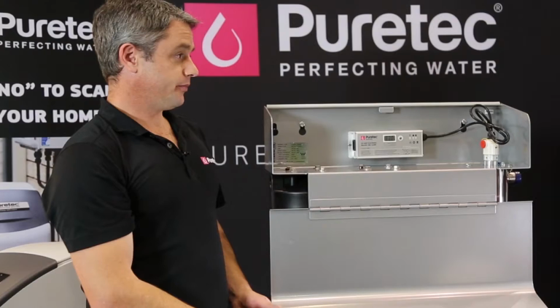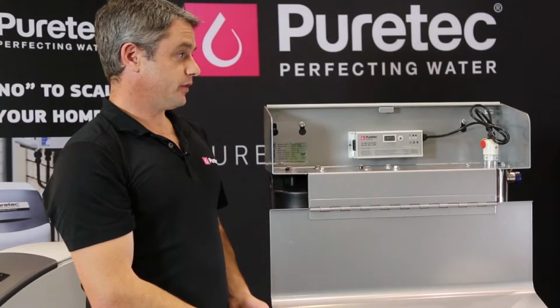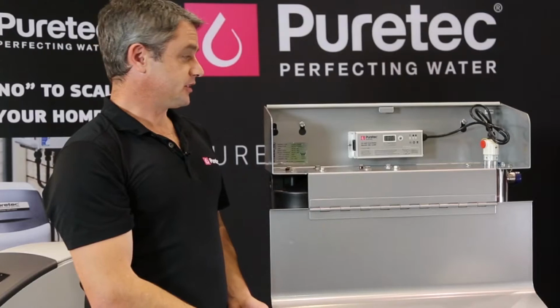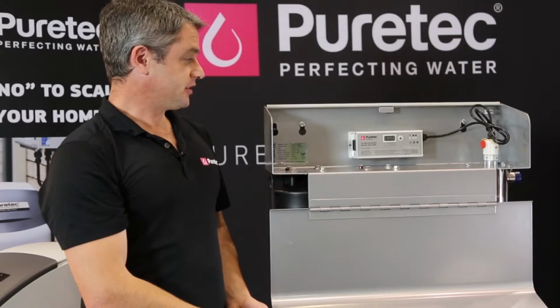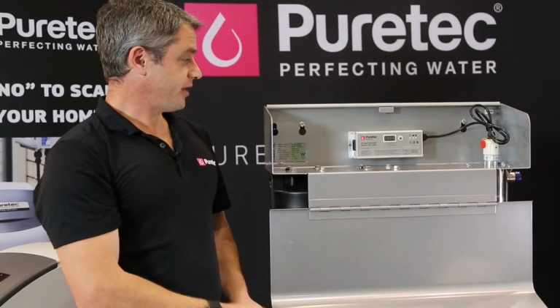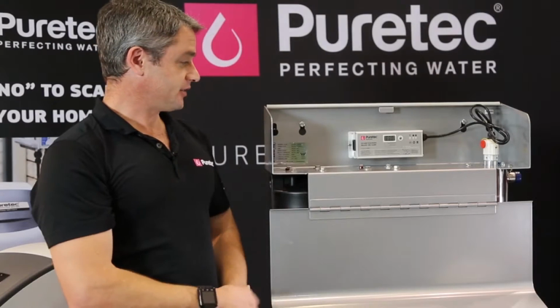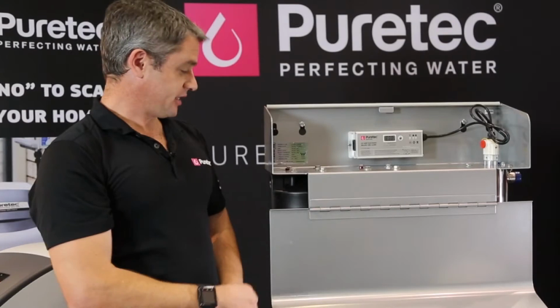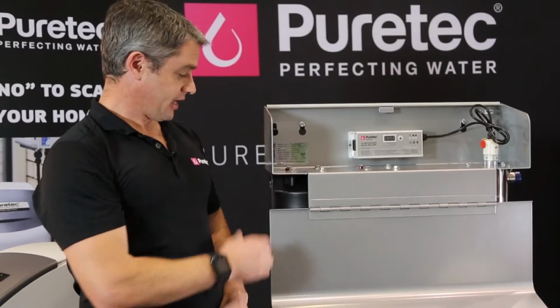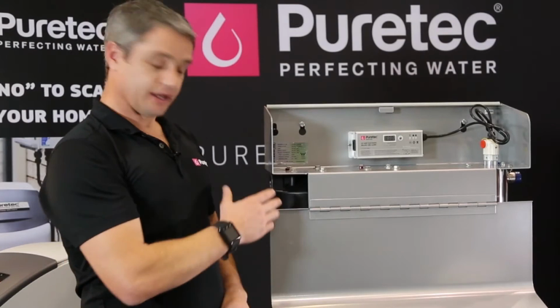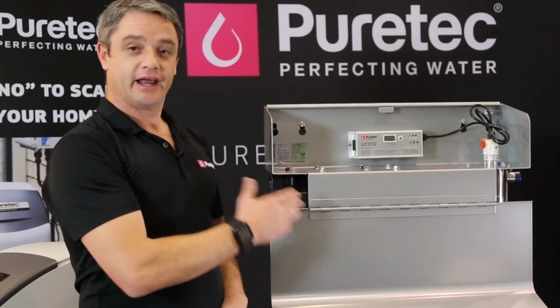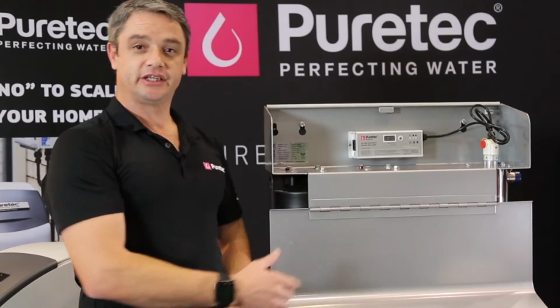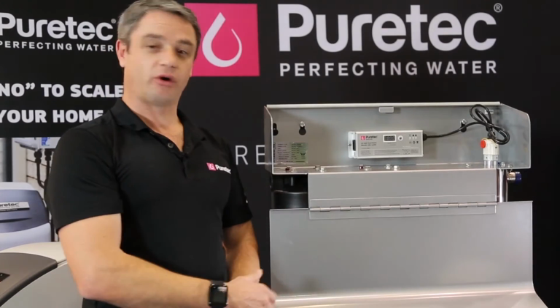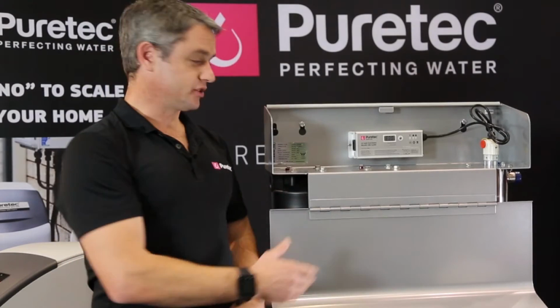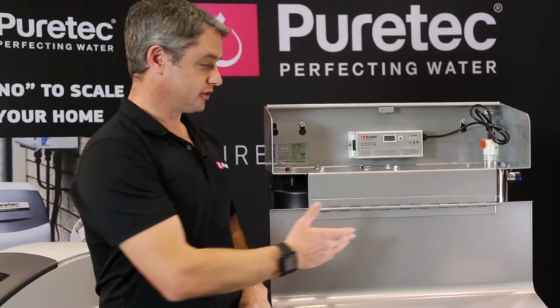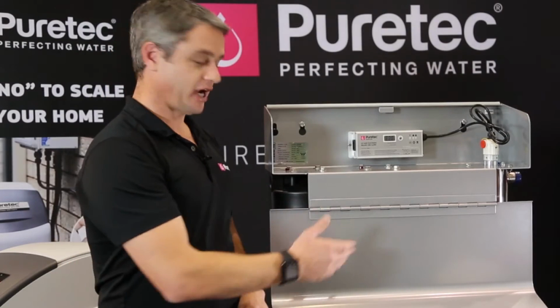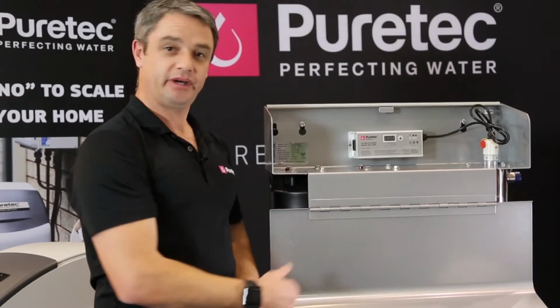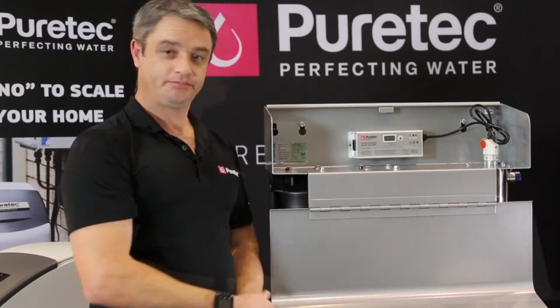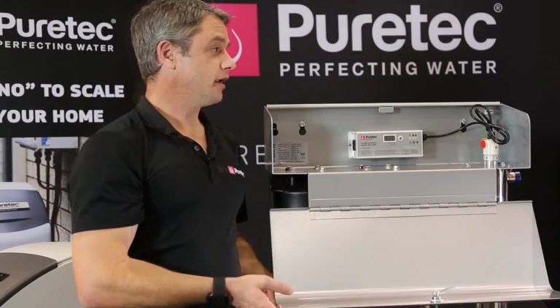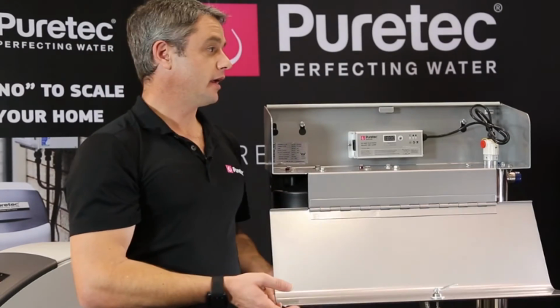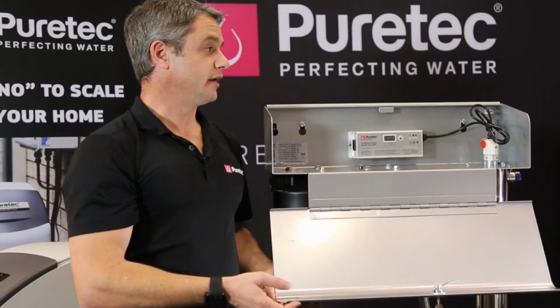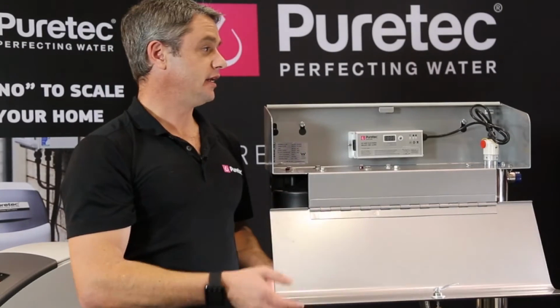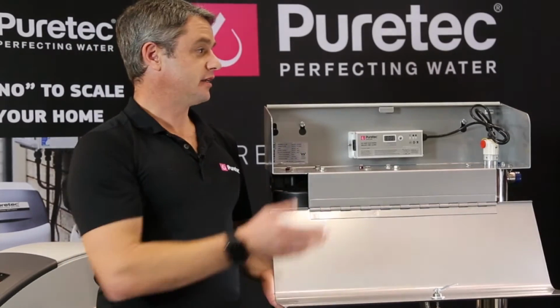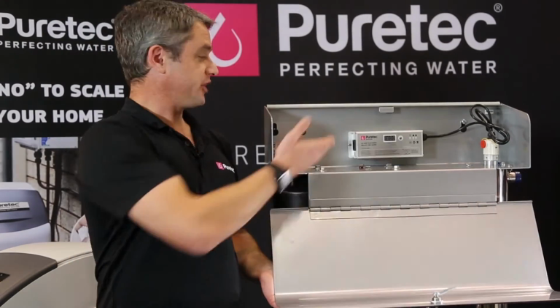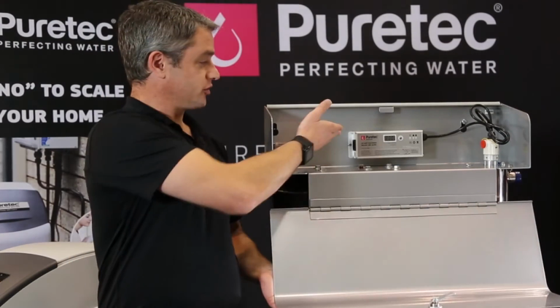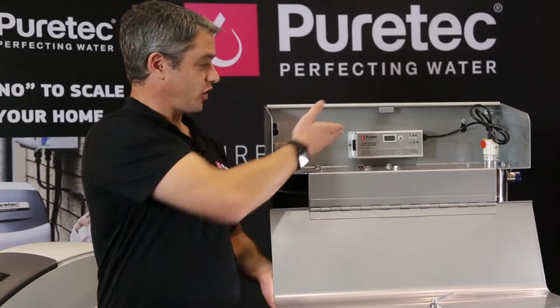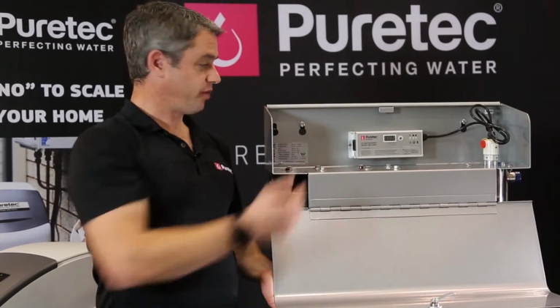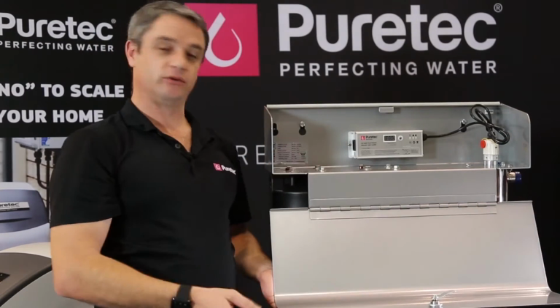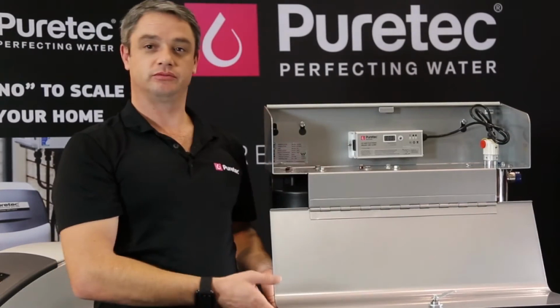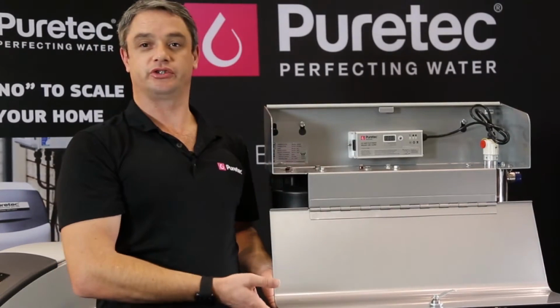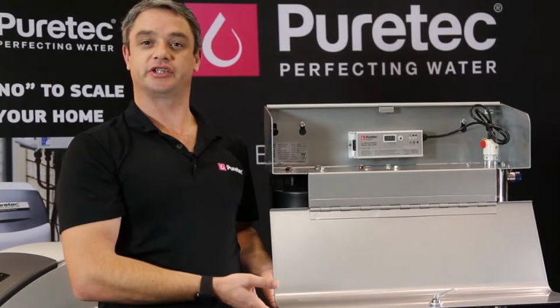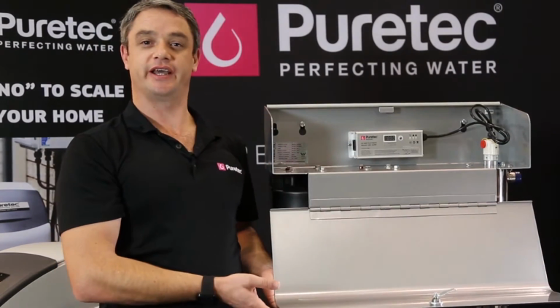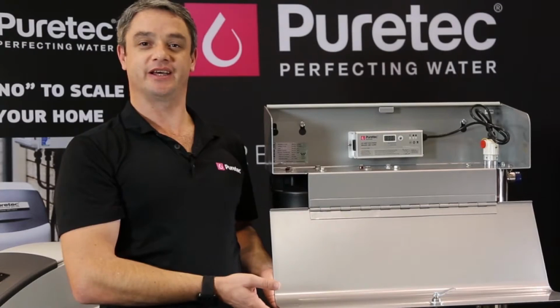The system has an anti-corrosion chamber and a neatly concealed control panel, which you see here.